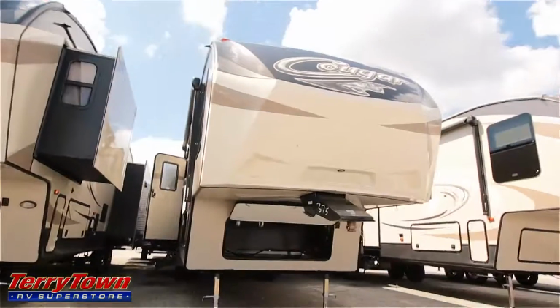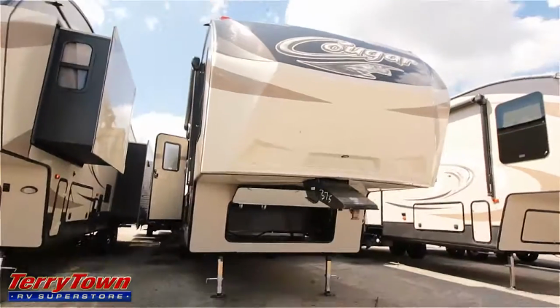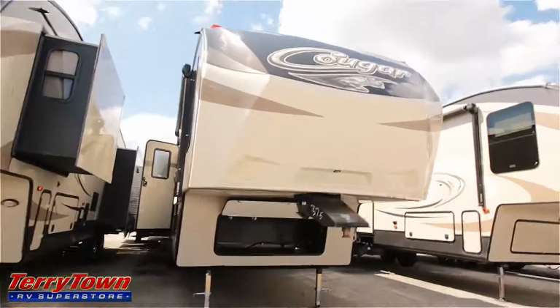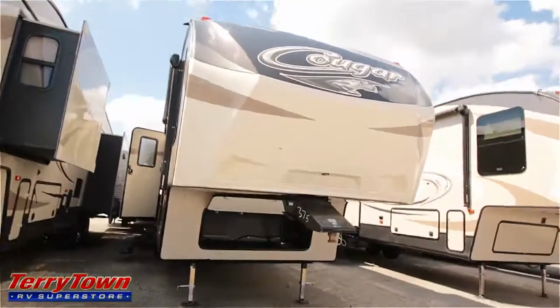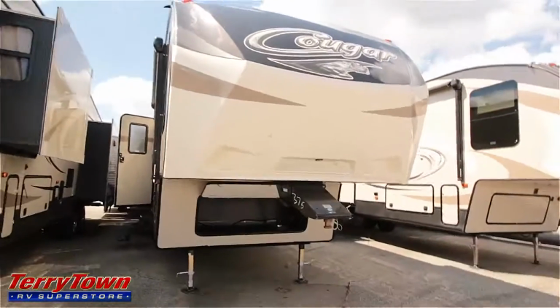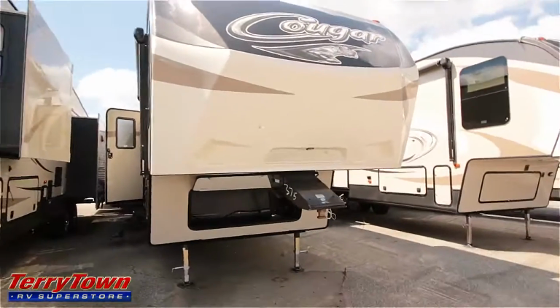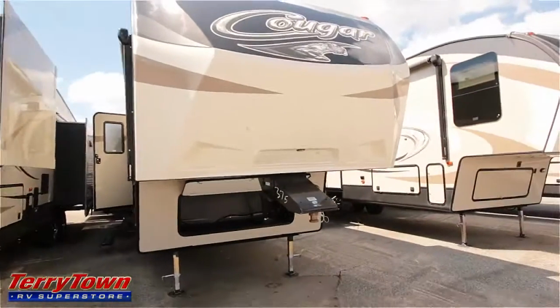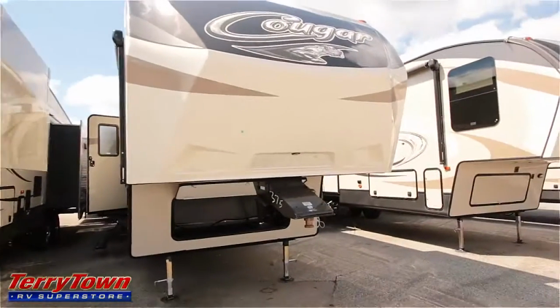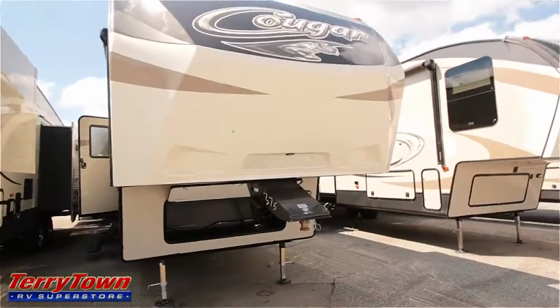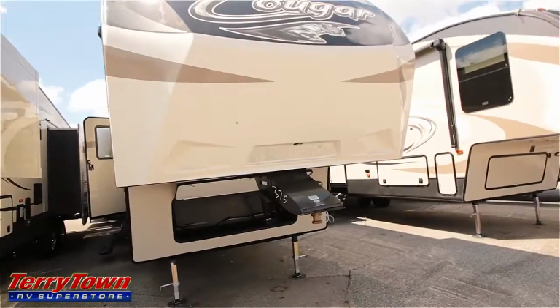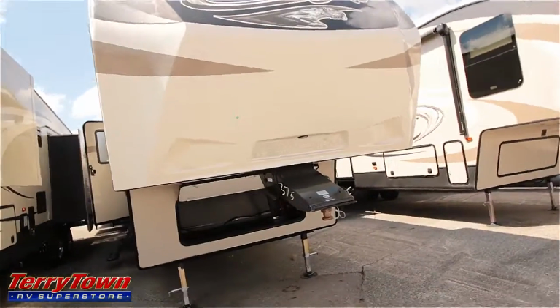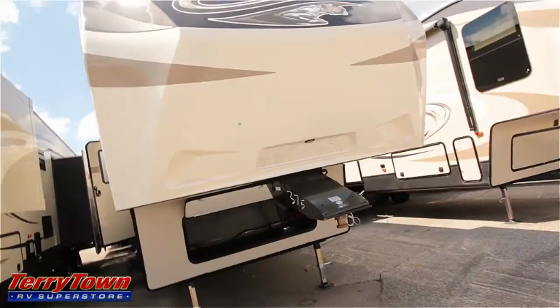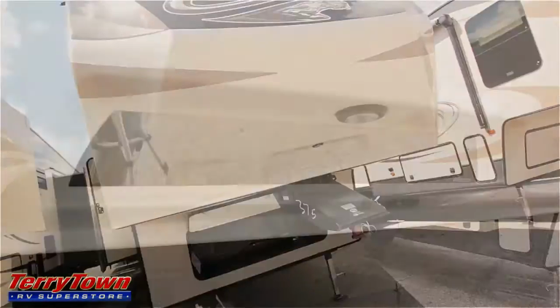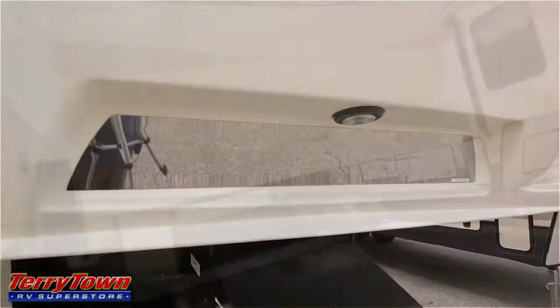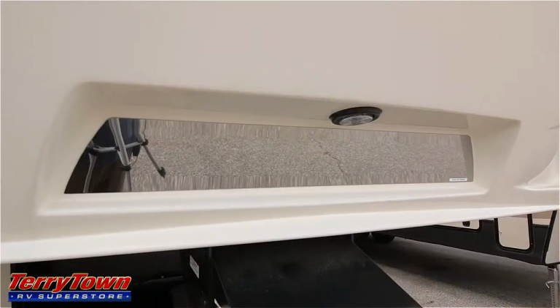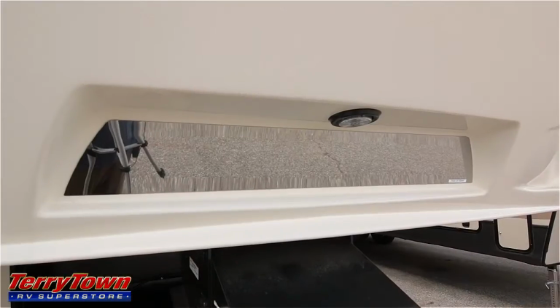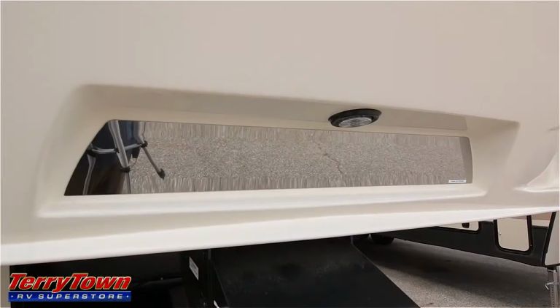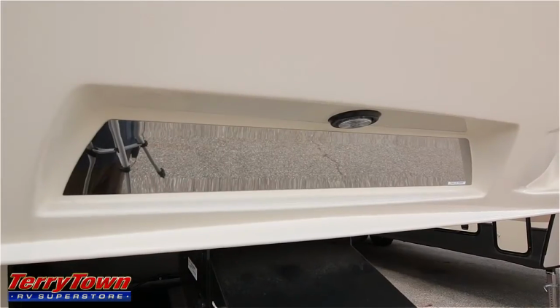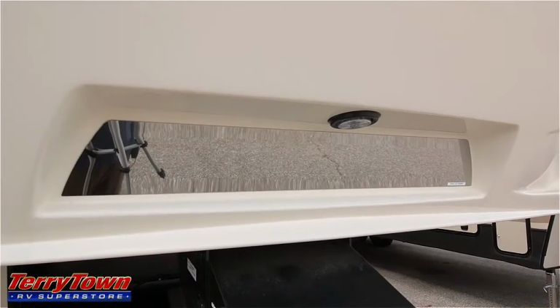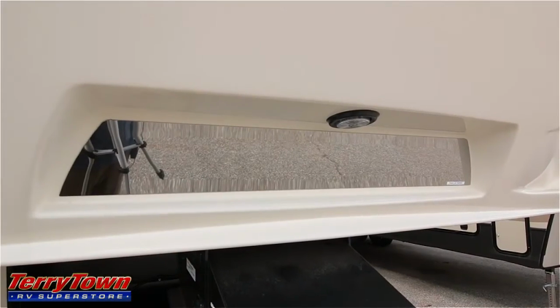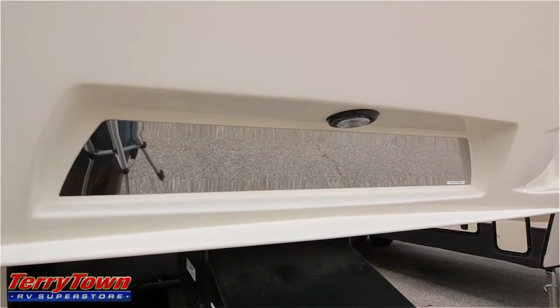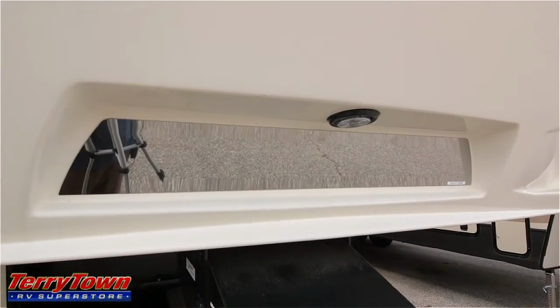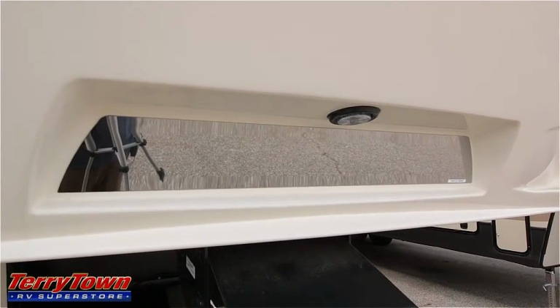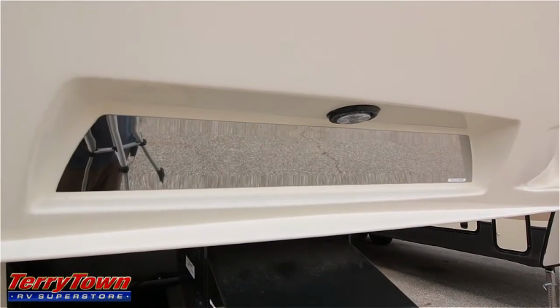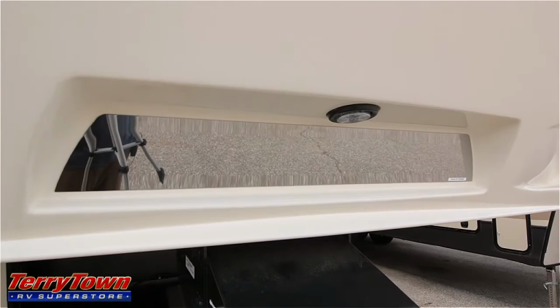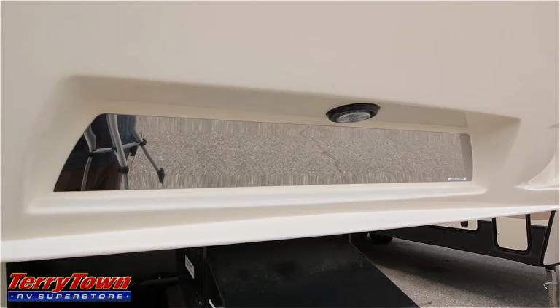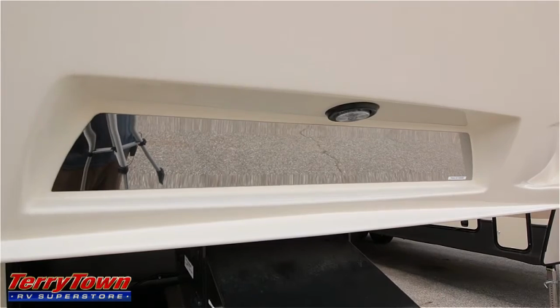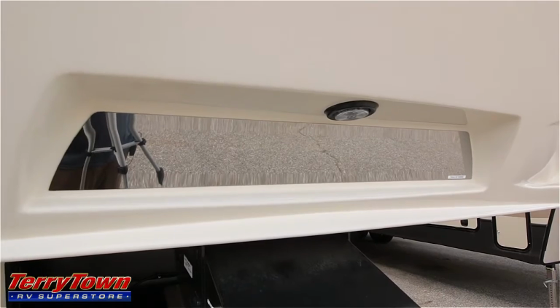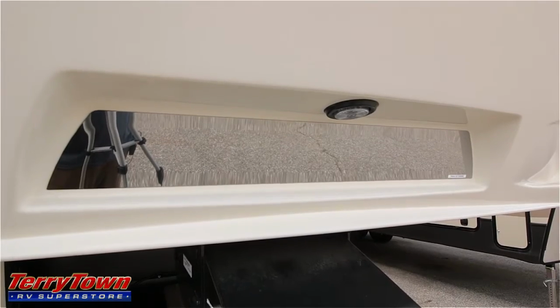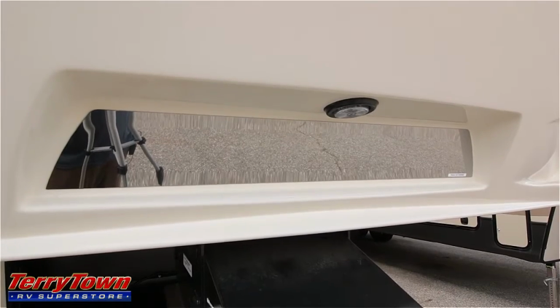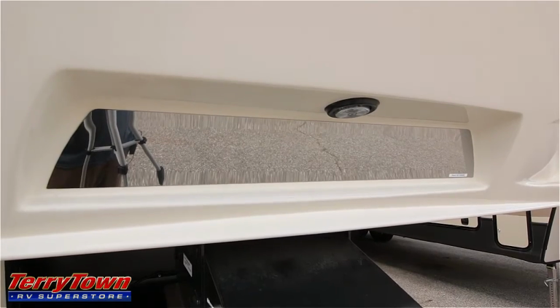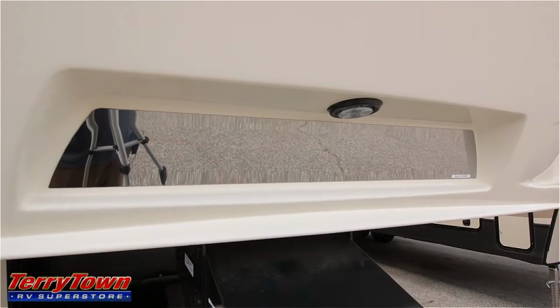Let's check out some of these storage compartments. They also have a little mirror strip making backing up a little bit easier.